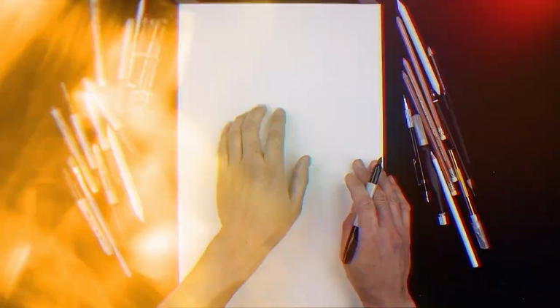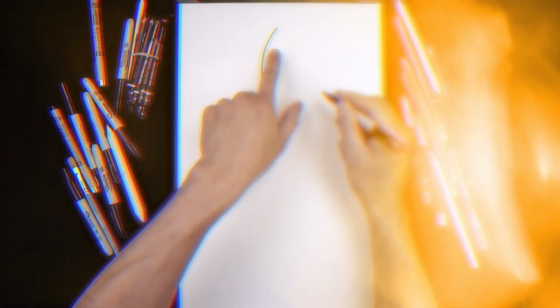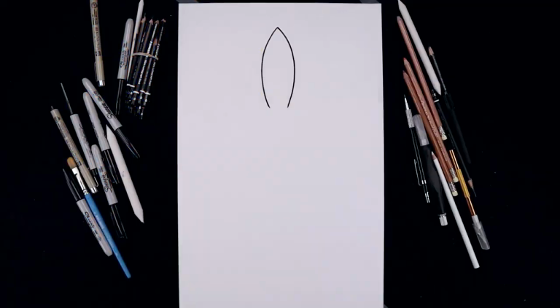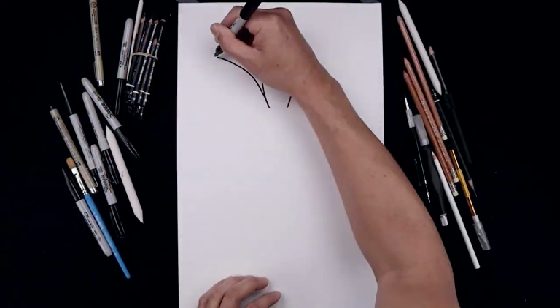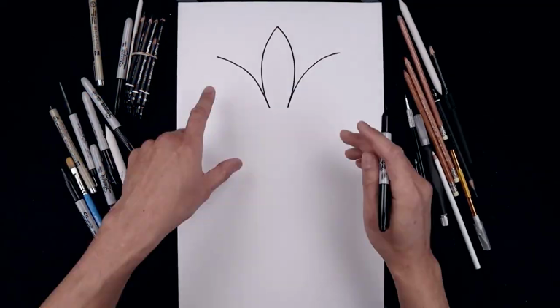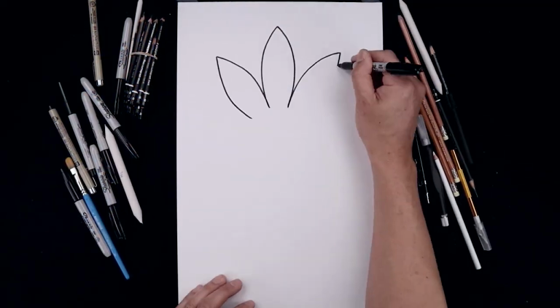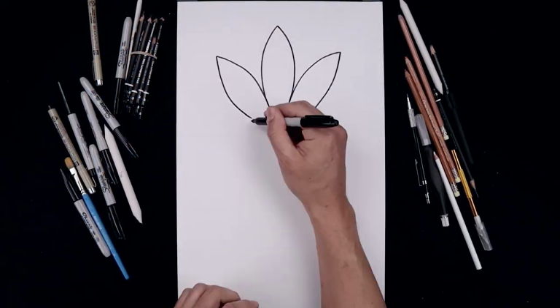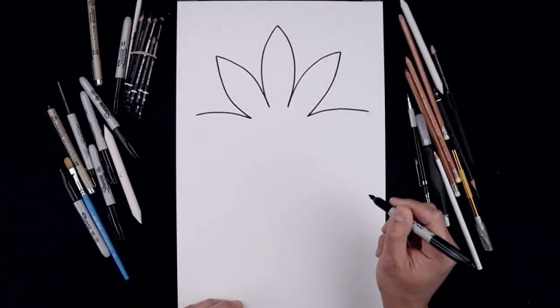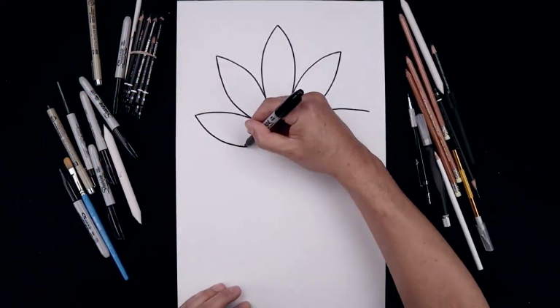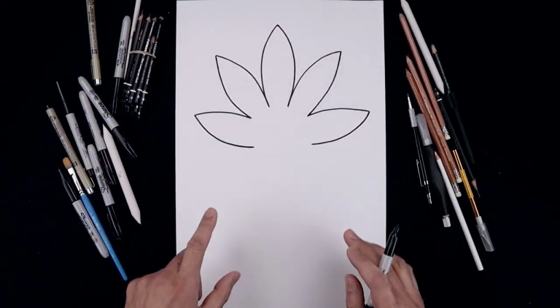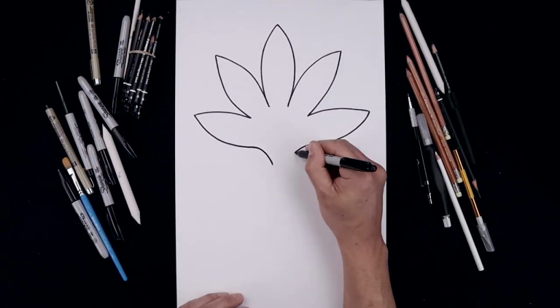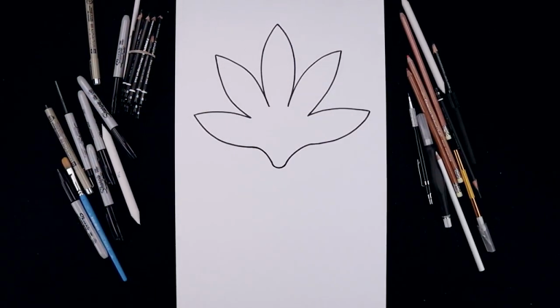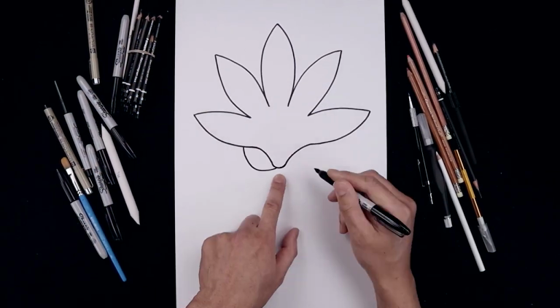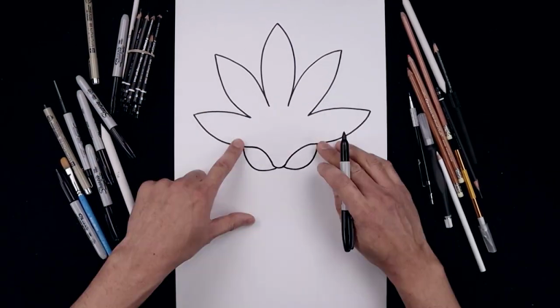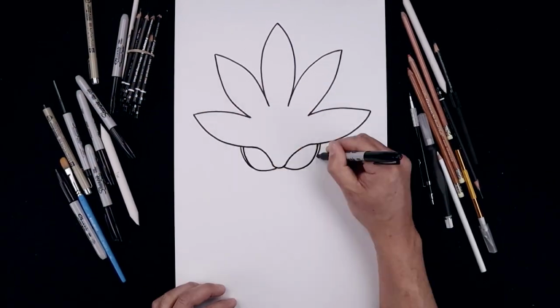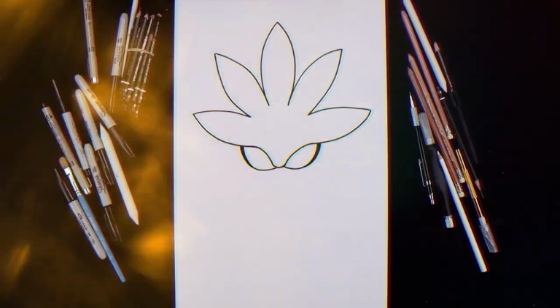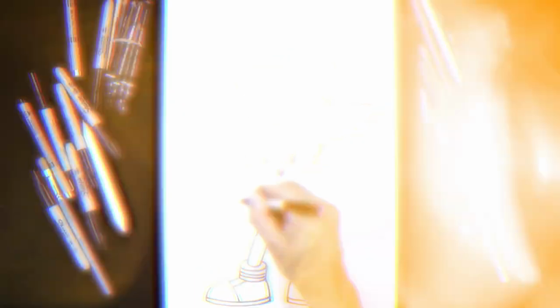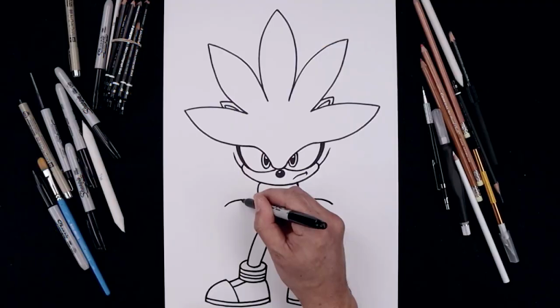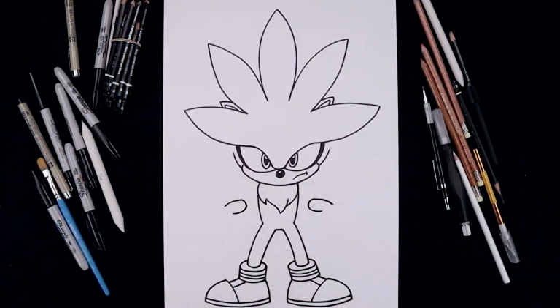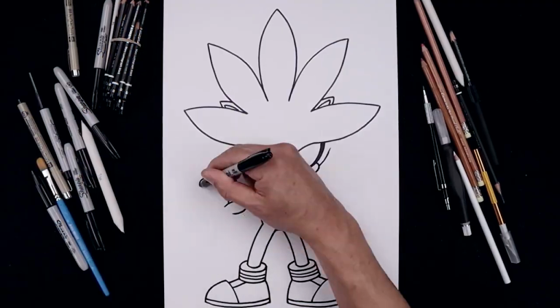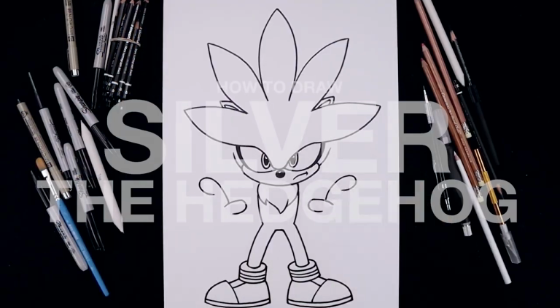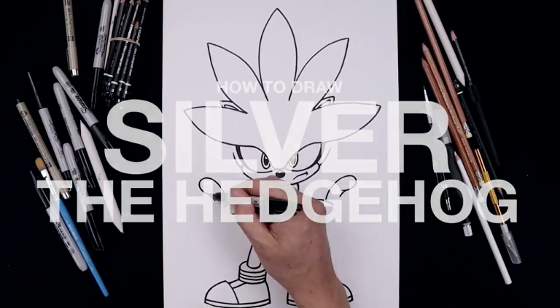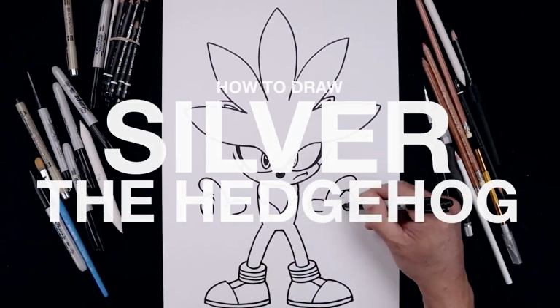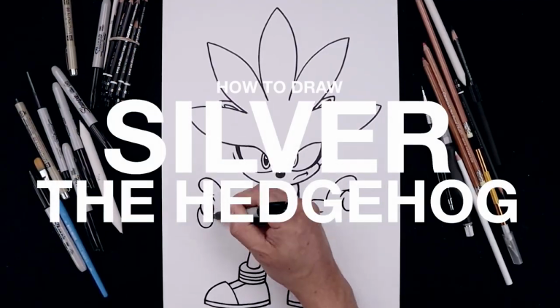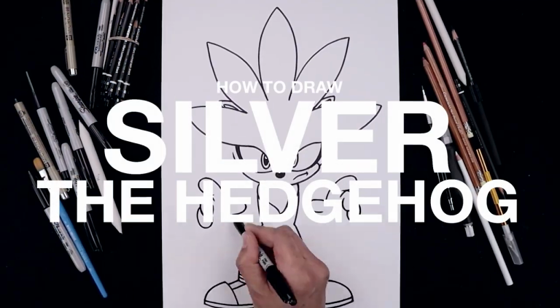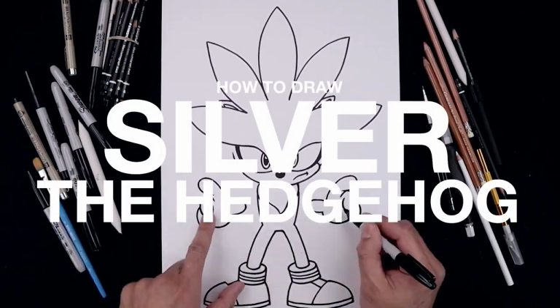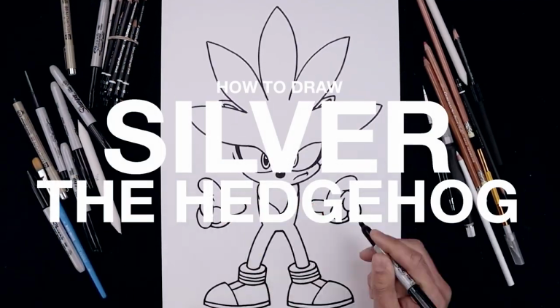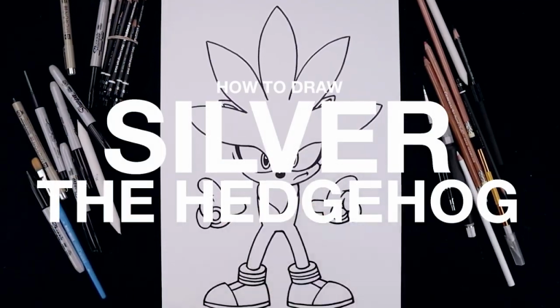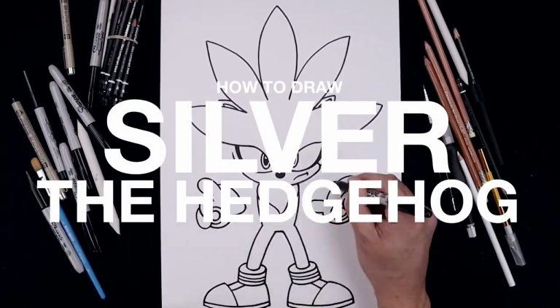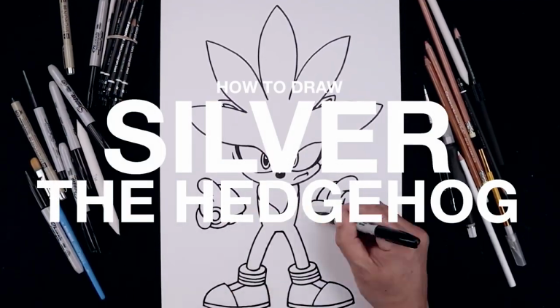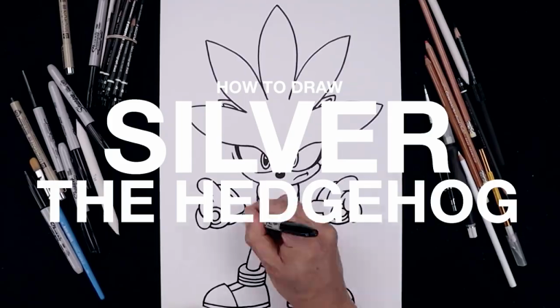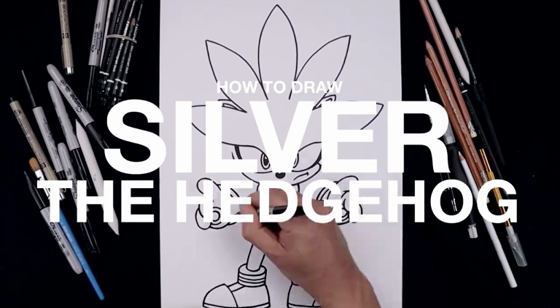What's up everyone and welcome to the club. In today's video I'll show you step by step on how to draw Silver the Hedgehog.